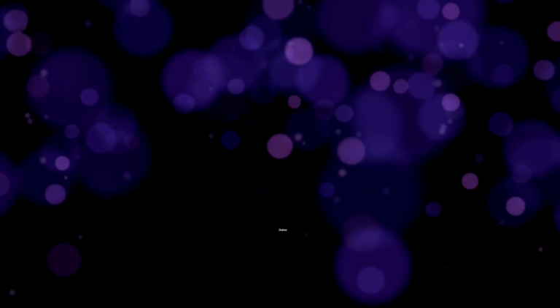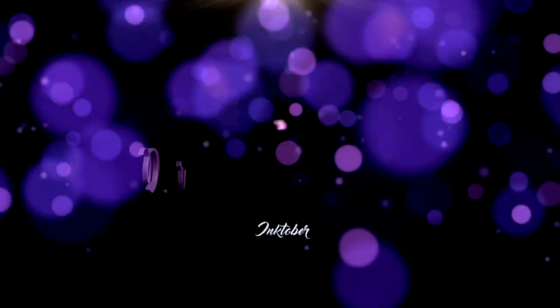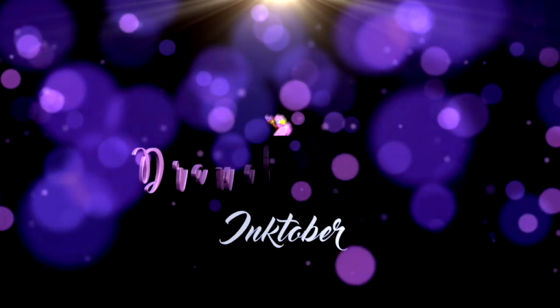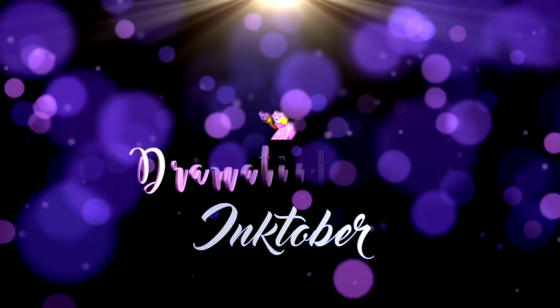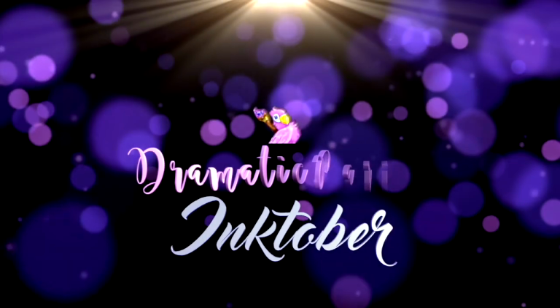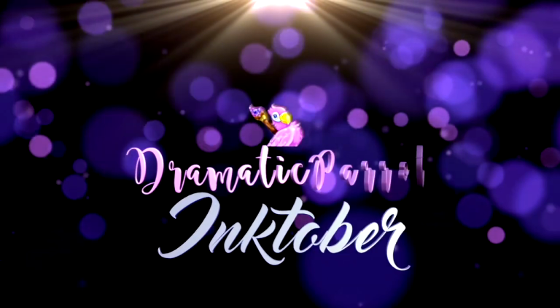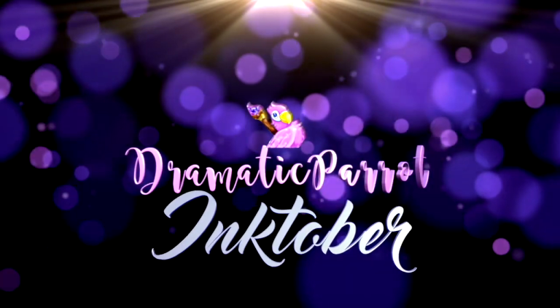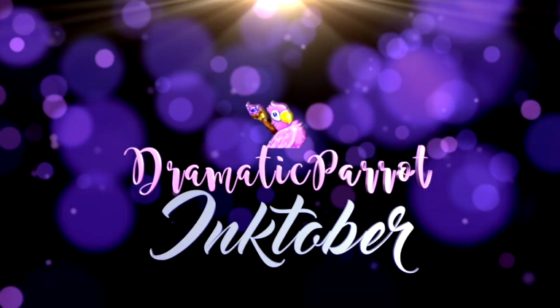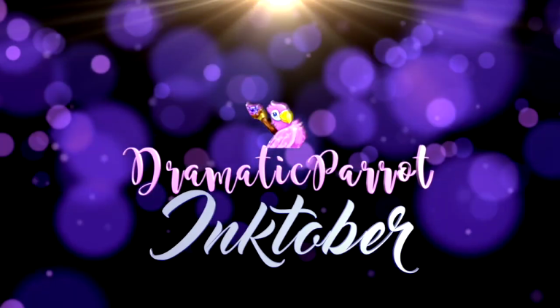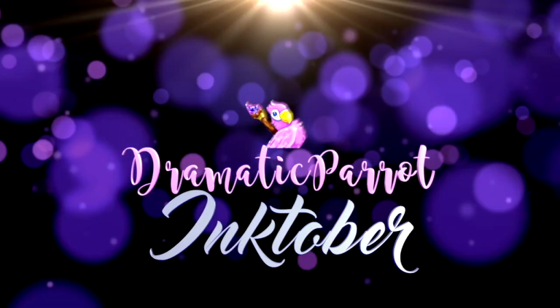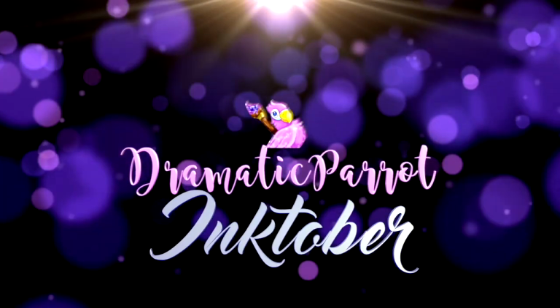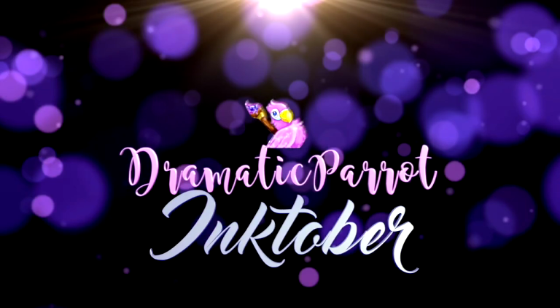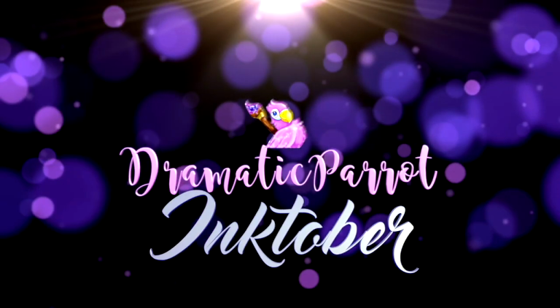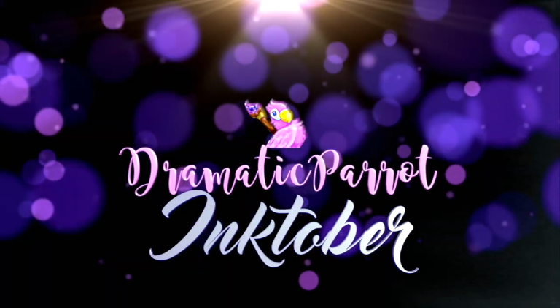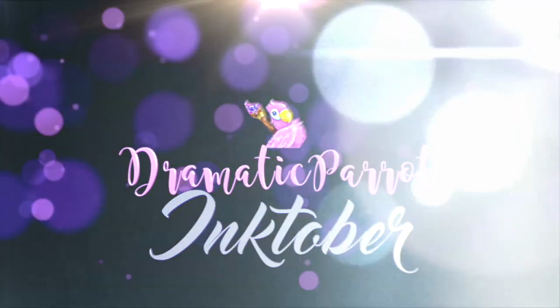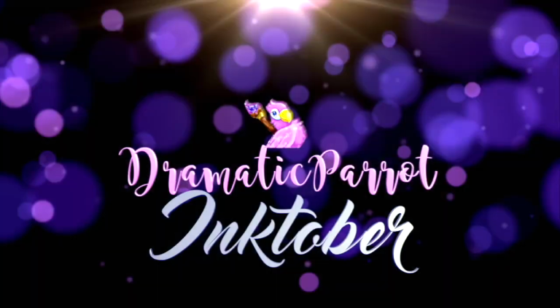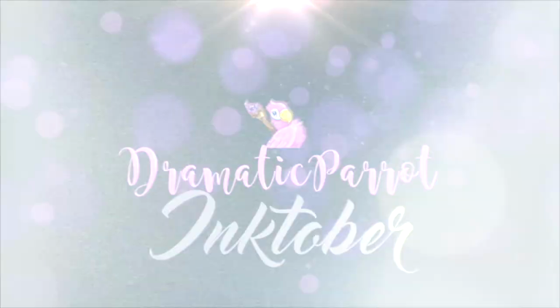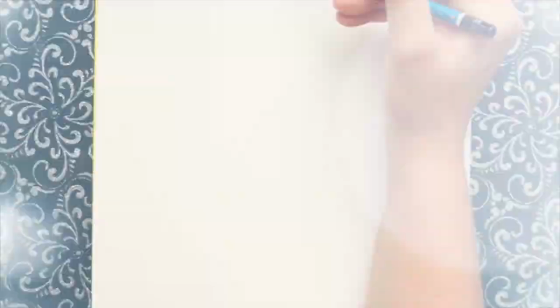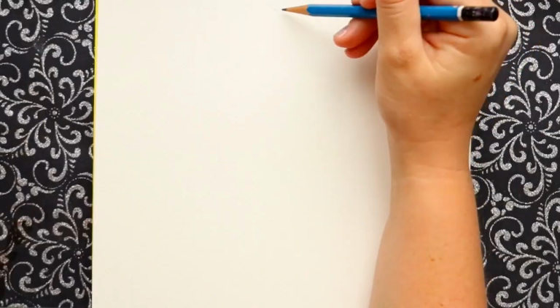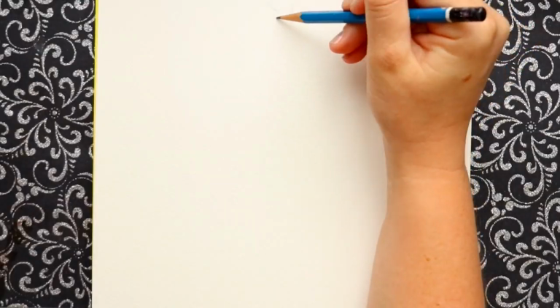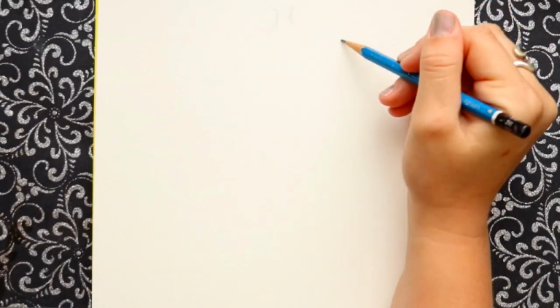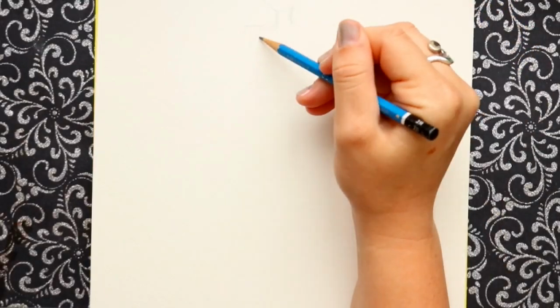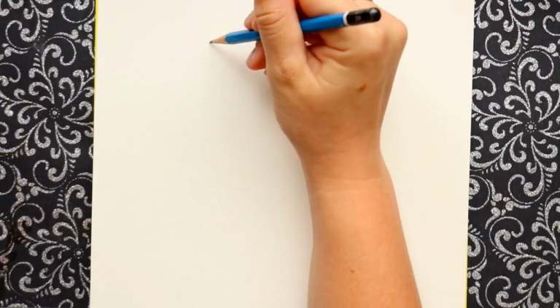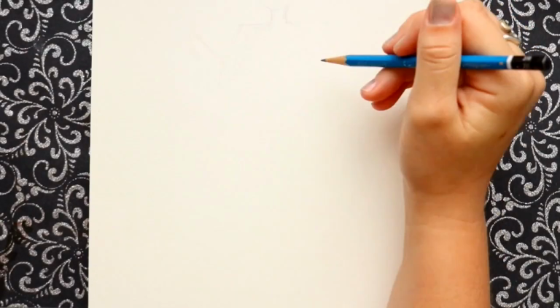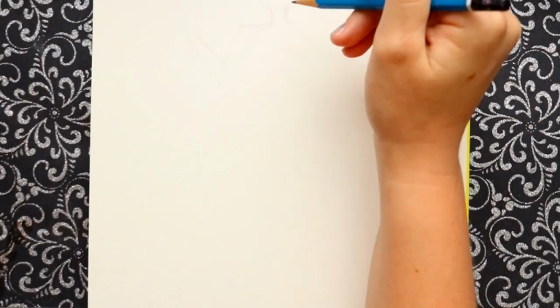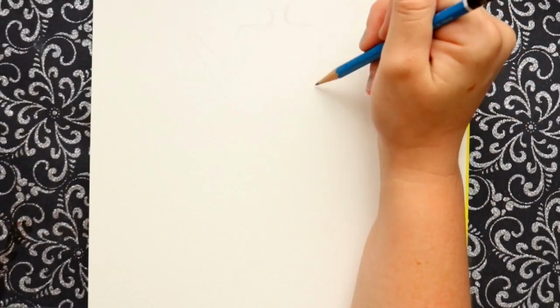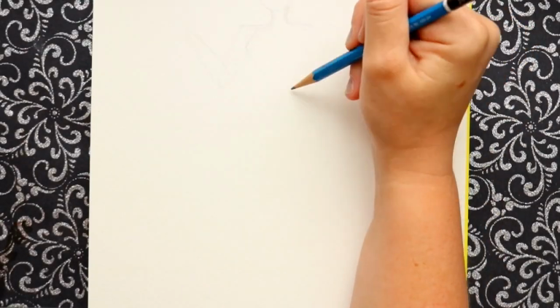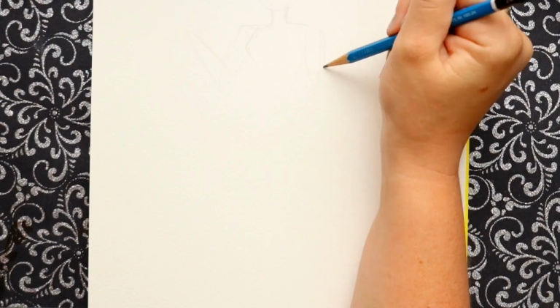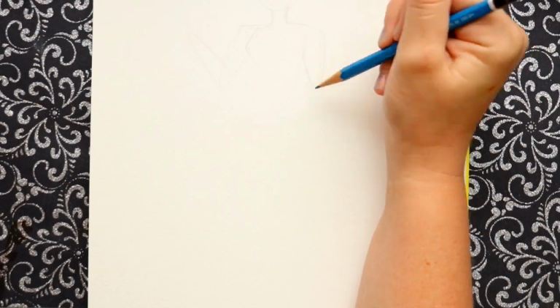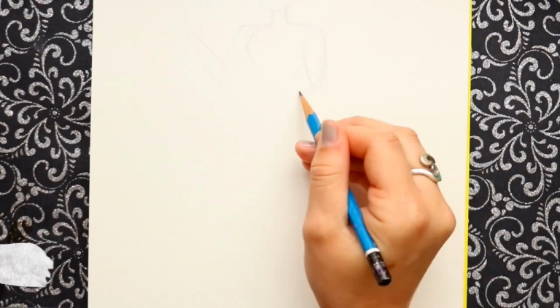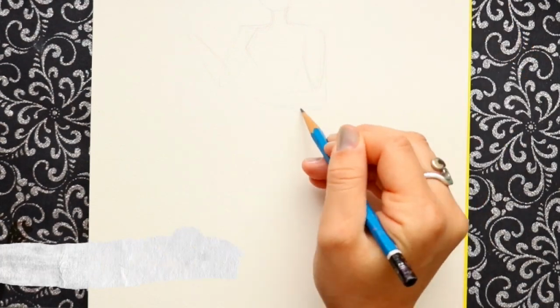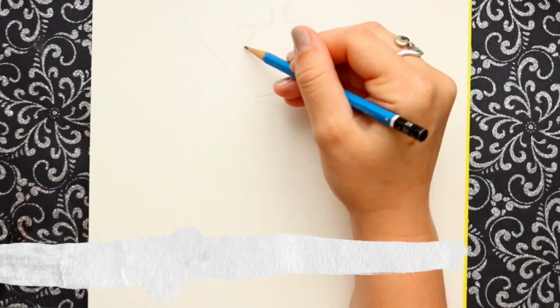Alrighty then. Hey guys! What's up? It's me, Priscilla! Welcome to another week of Inktober.